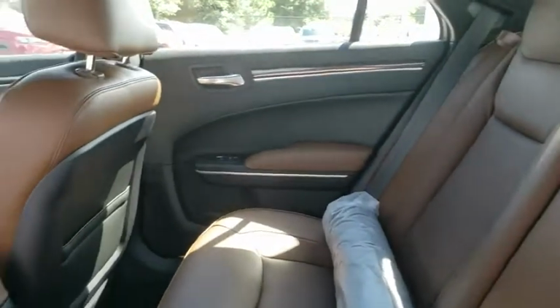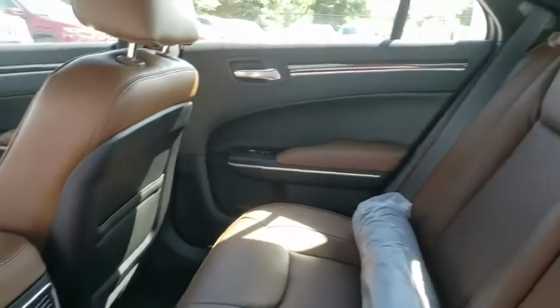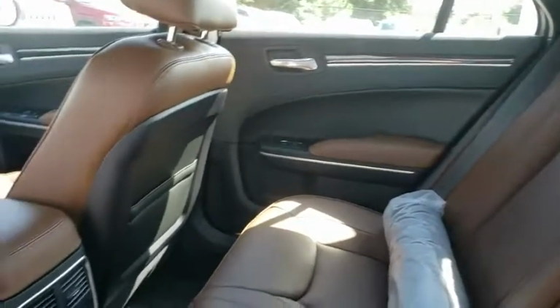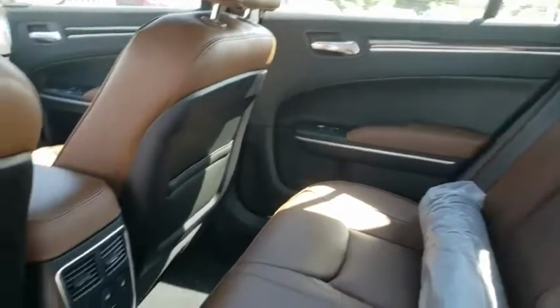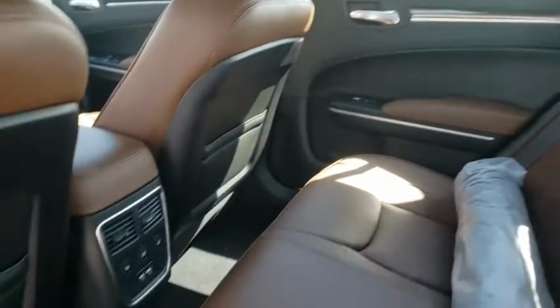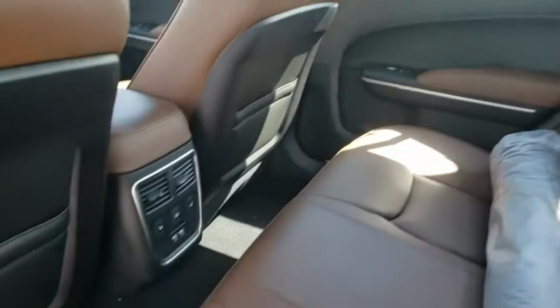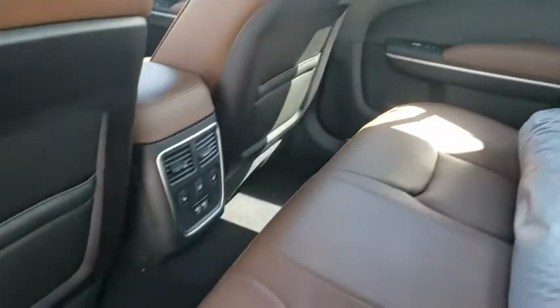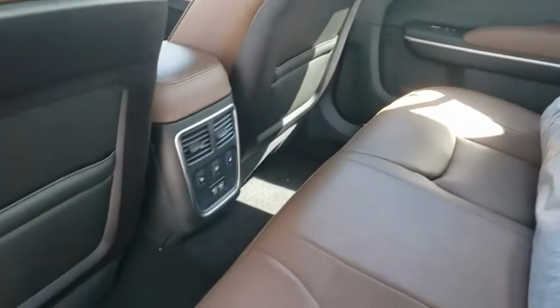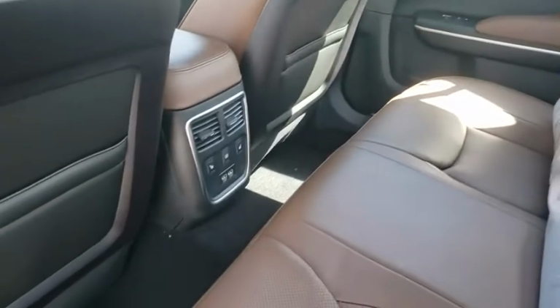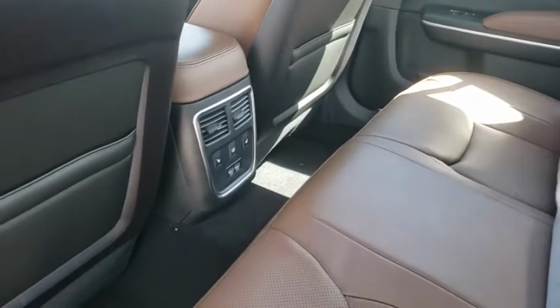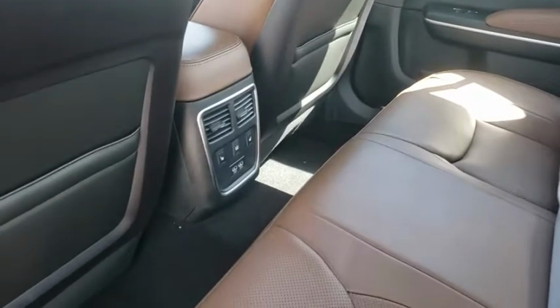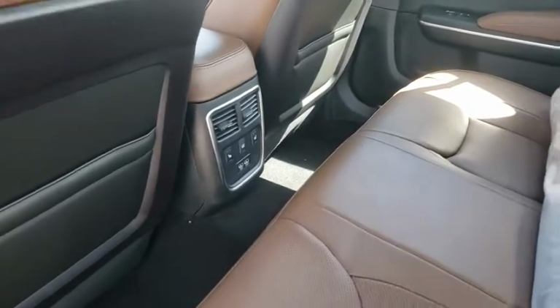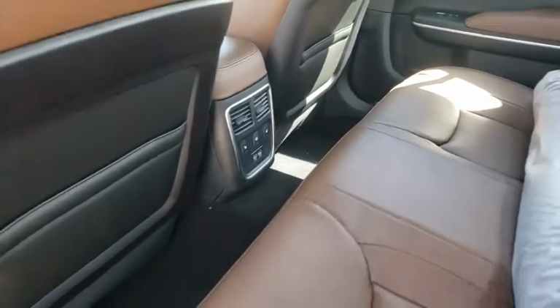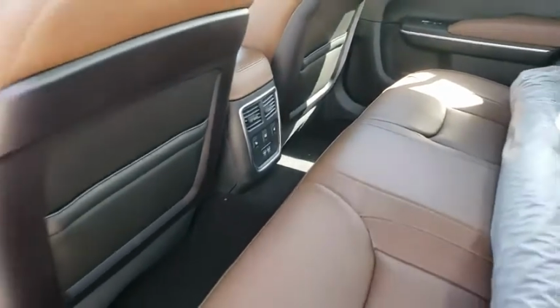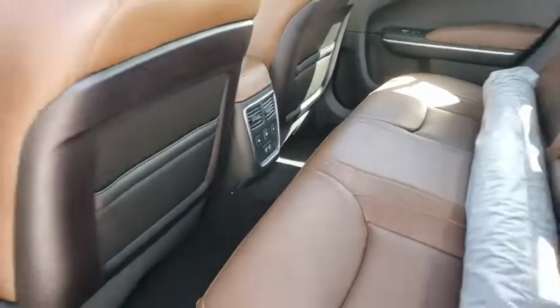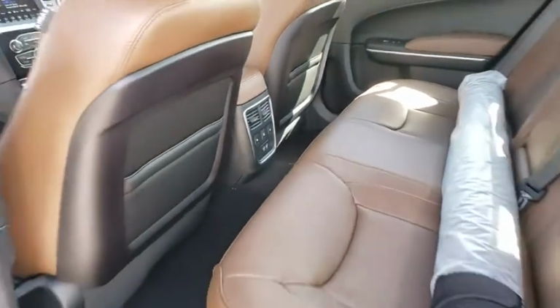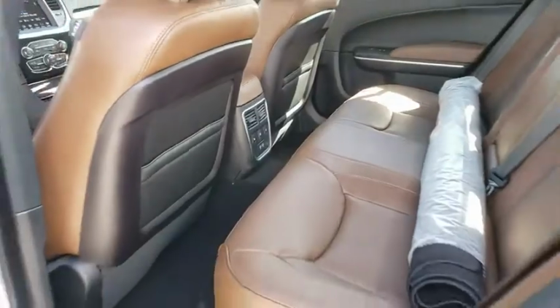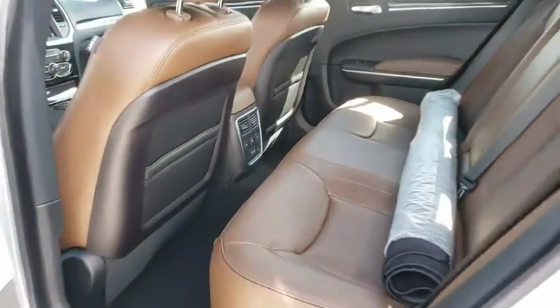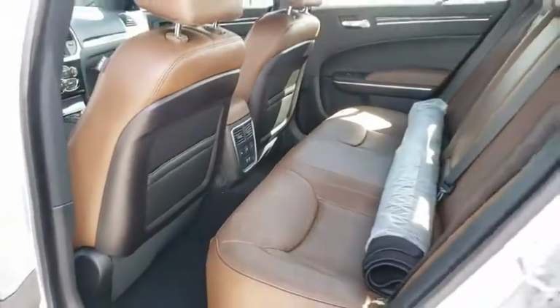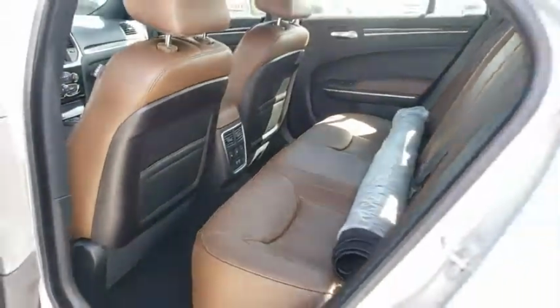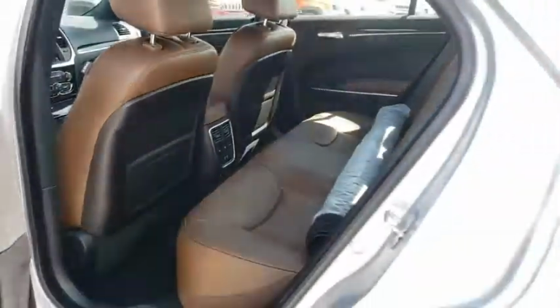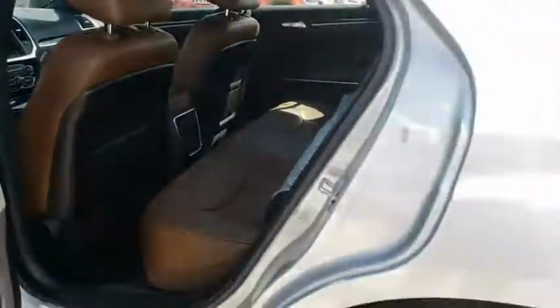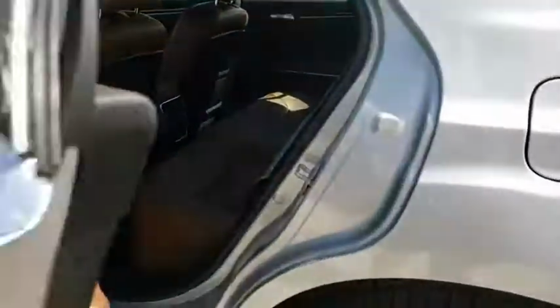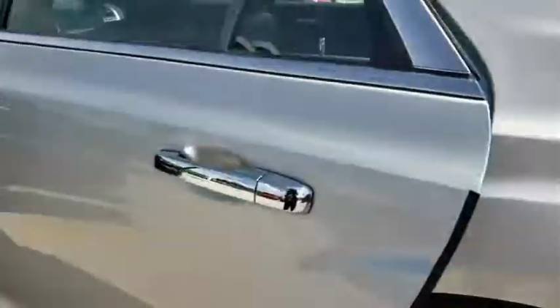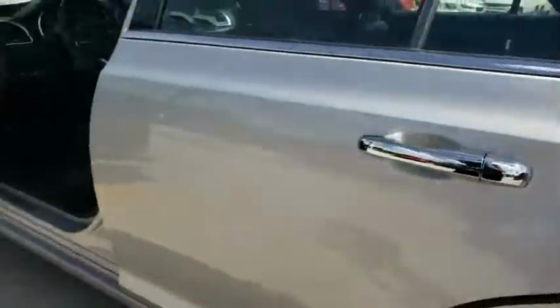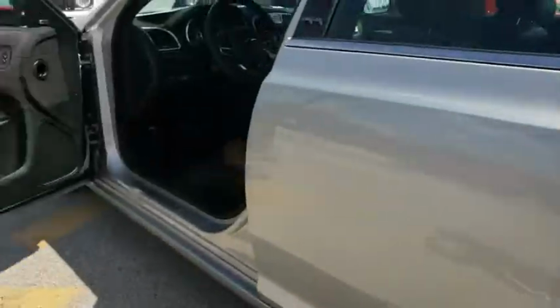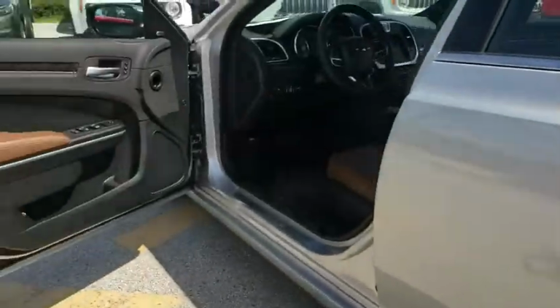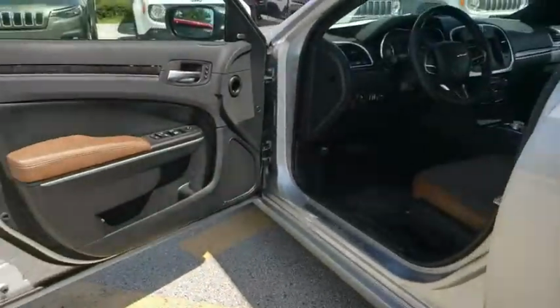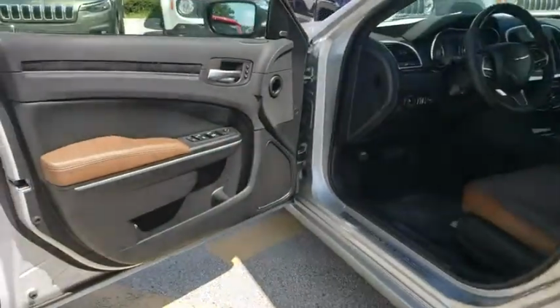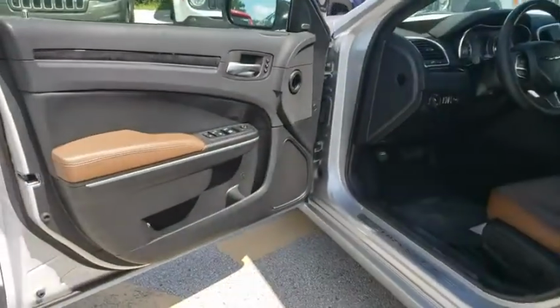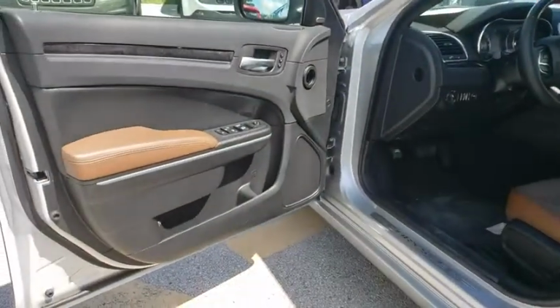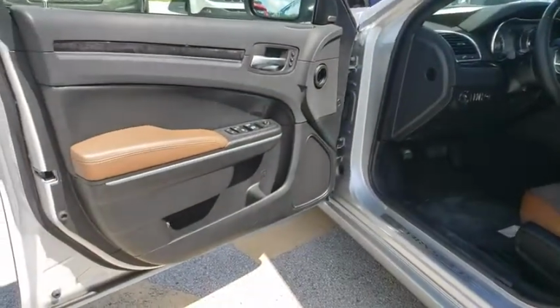Auto dimming rear view mirror, floor mats, aluminum wheels, four wheel disc brakes, keyless start, premium sound system.